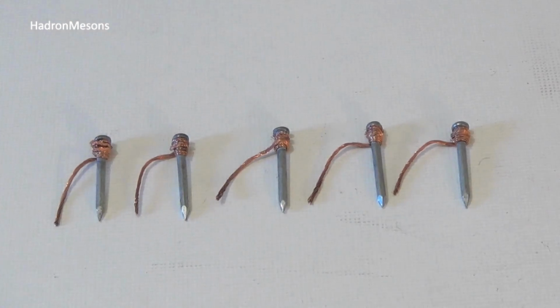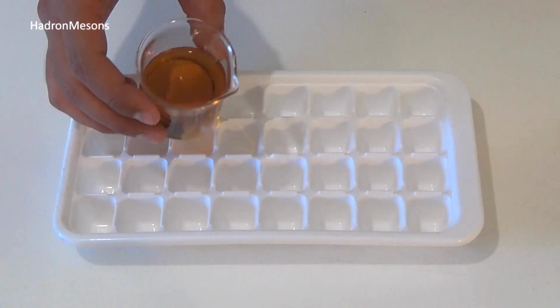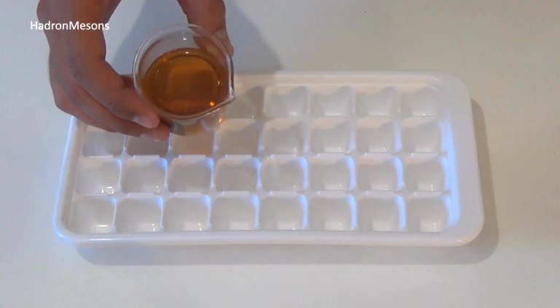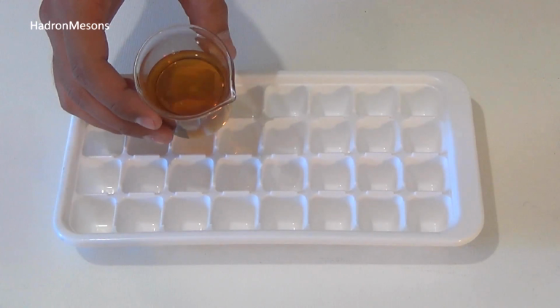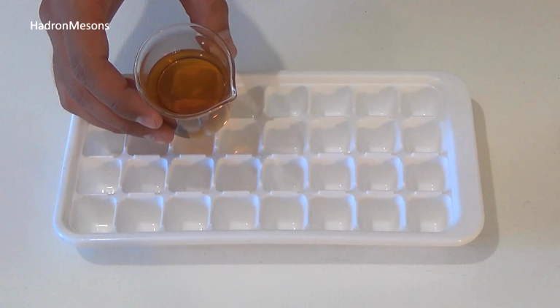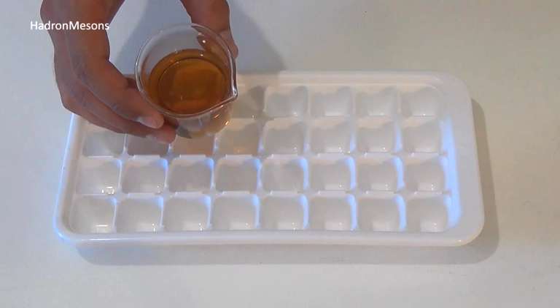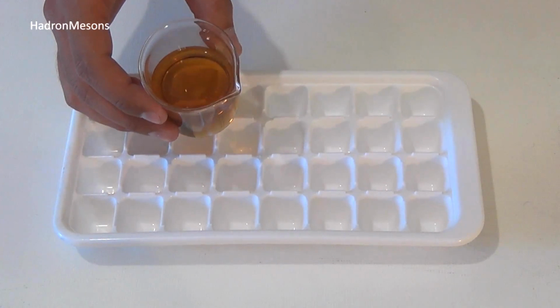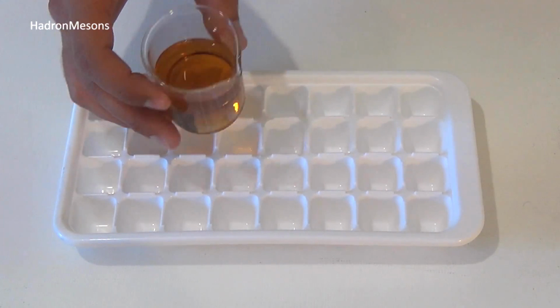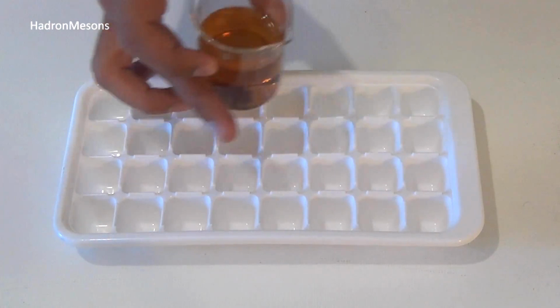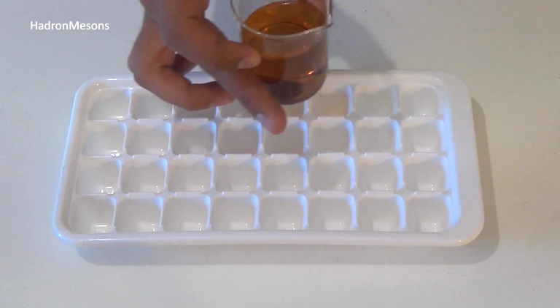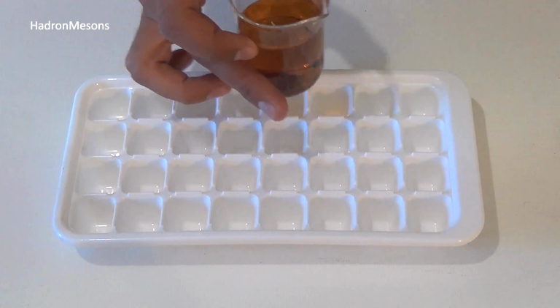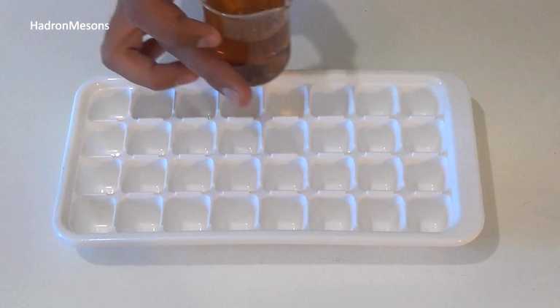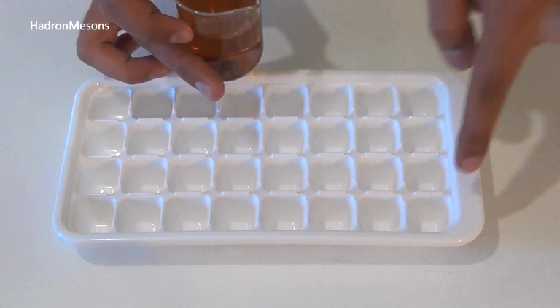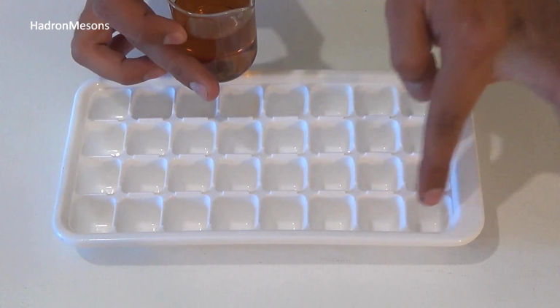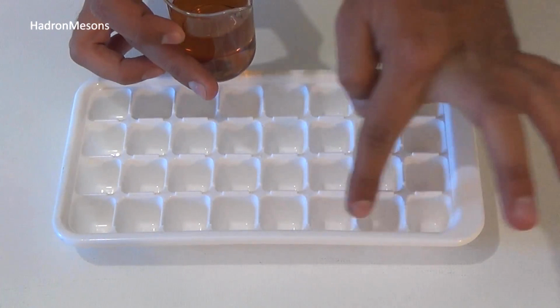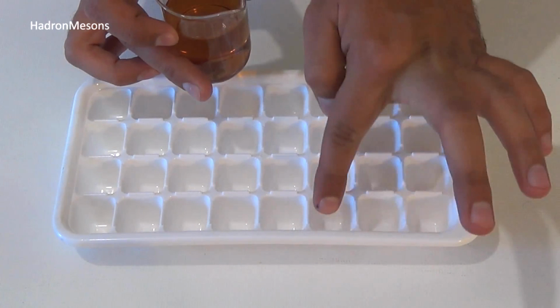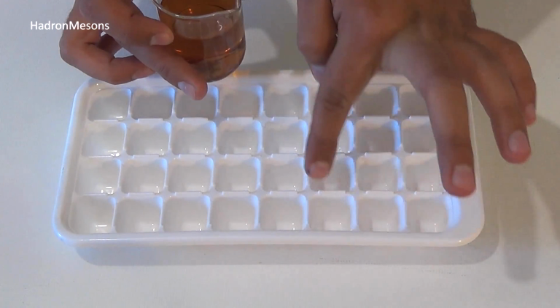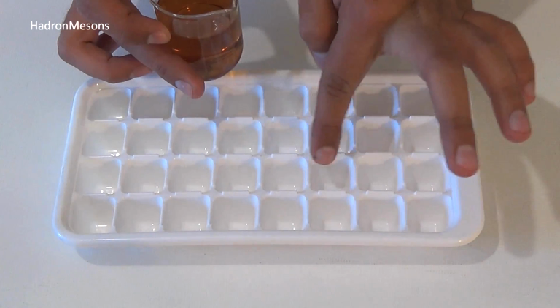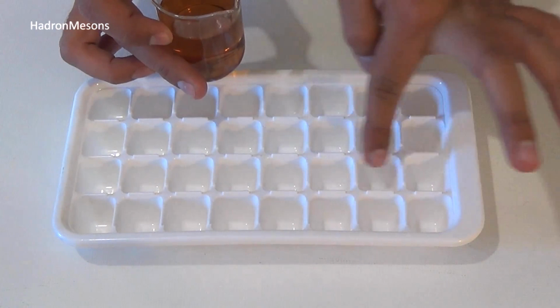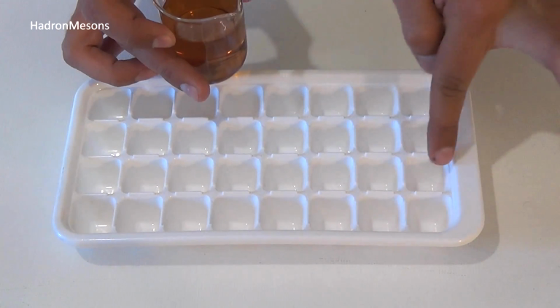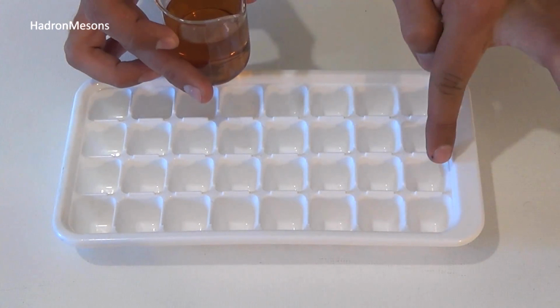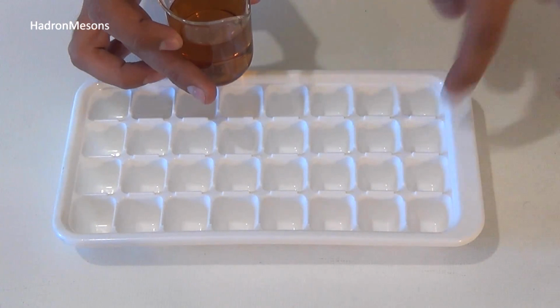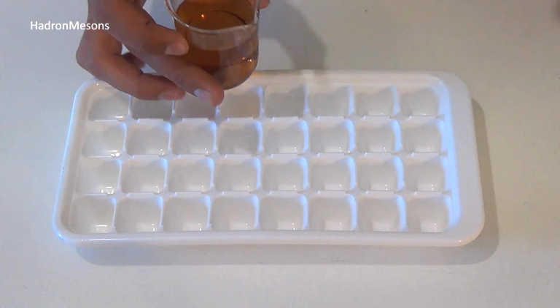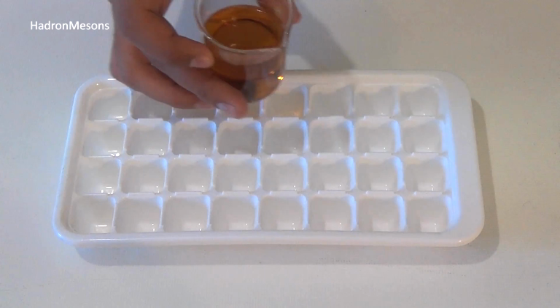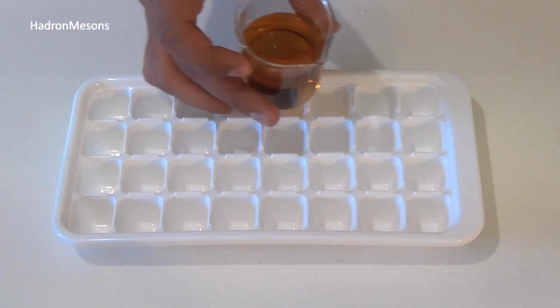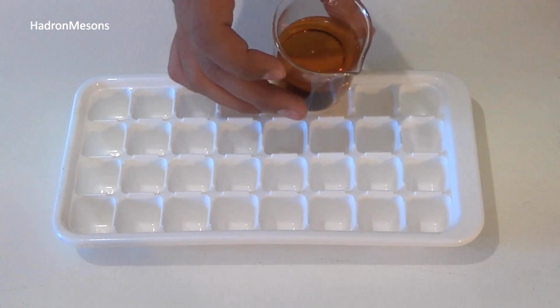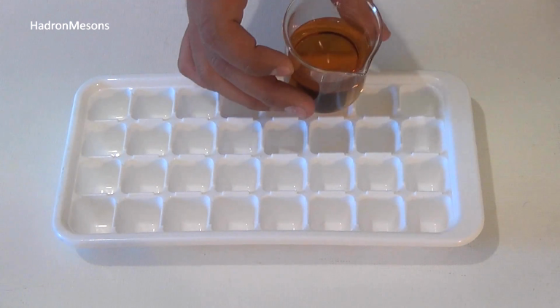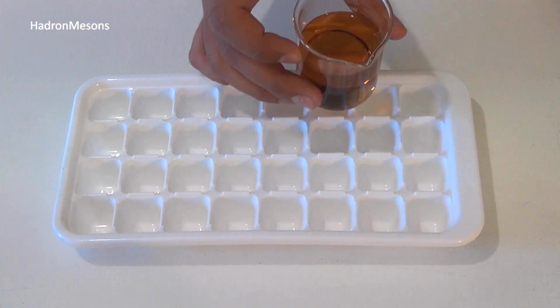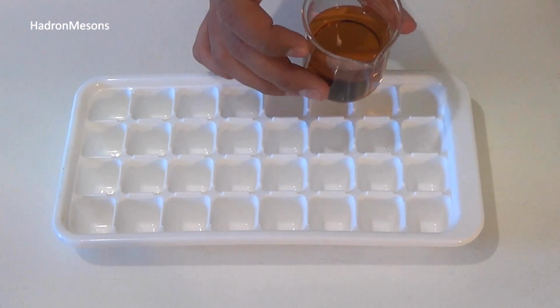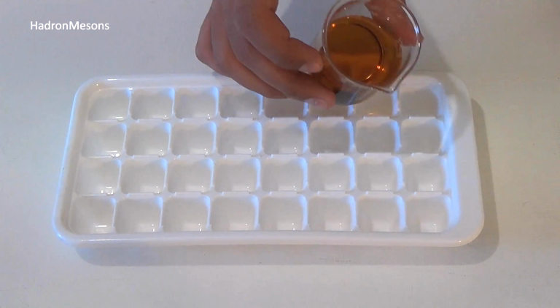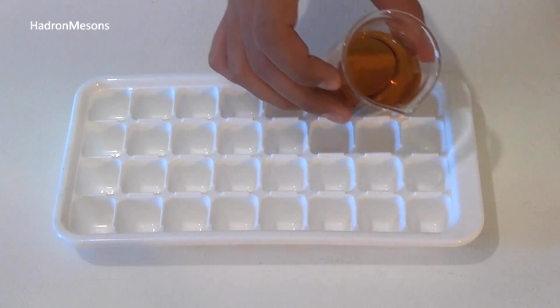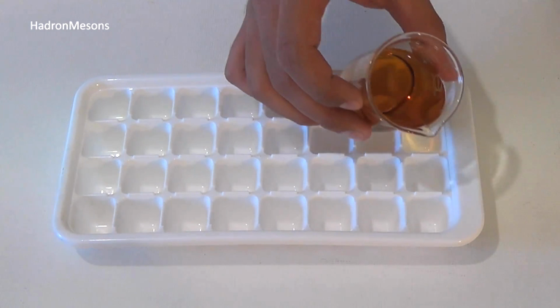Step two: fill up six sections of the ice tray with red or white vinegar.